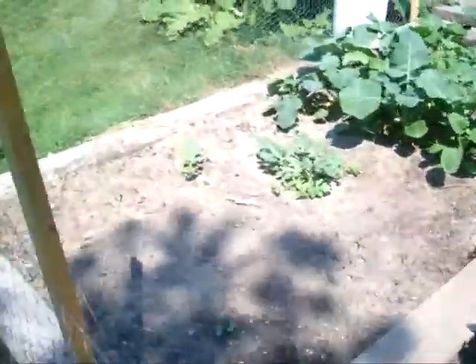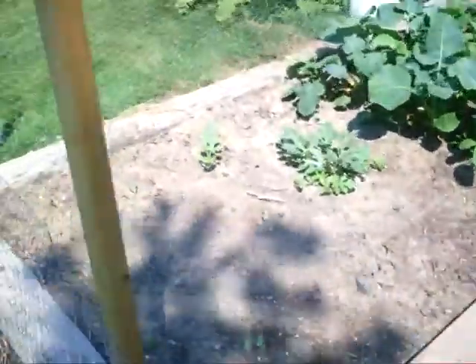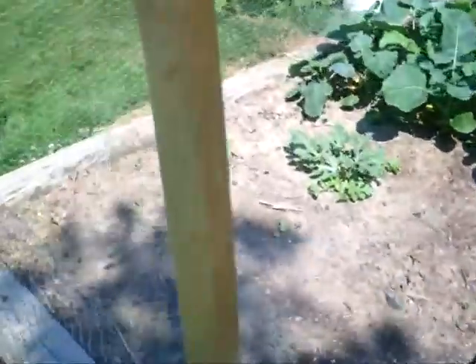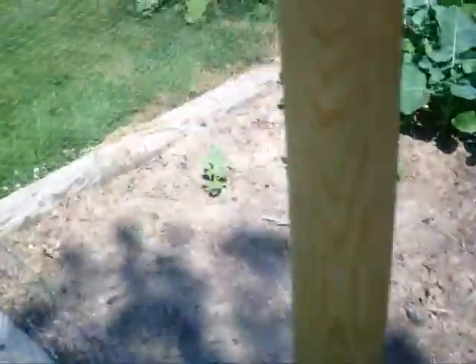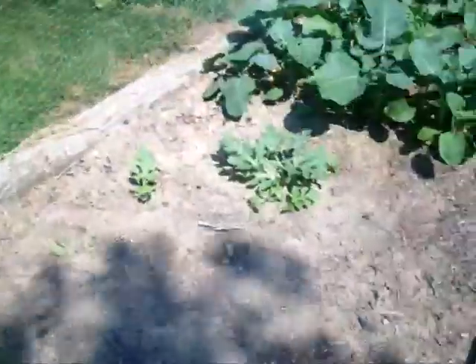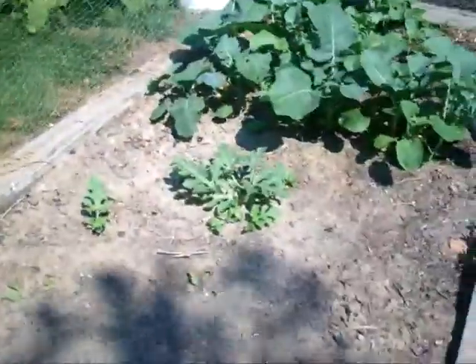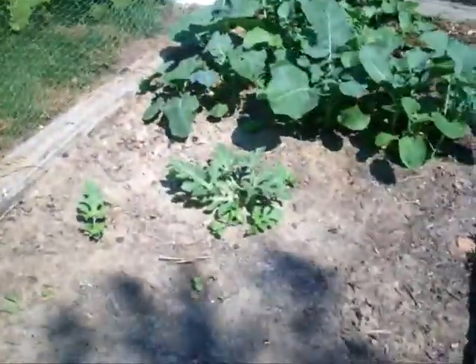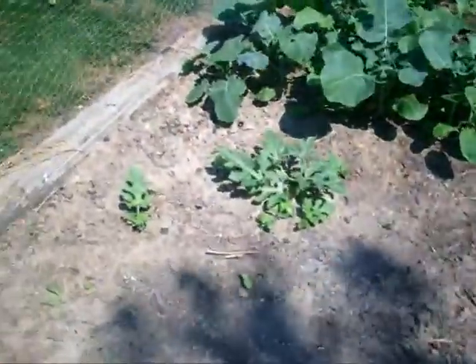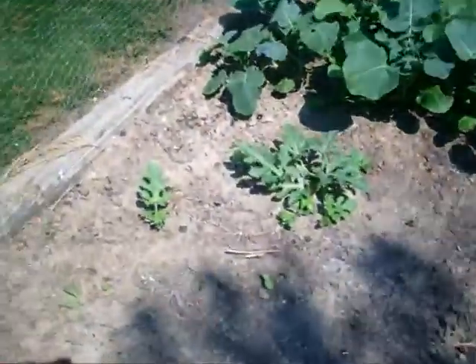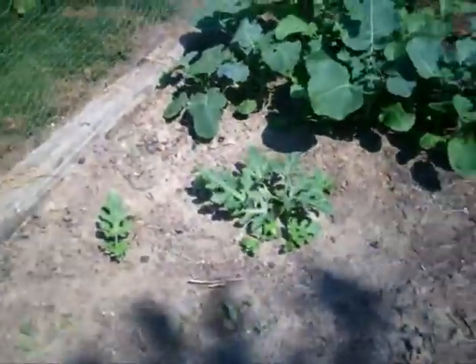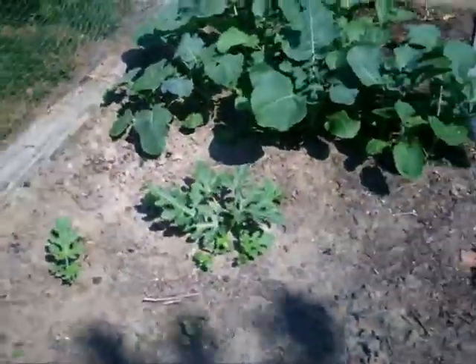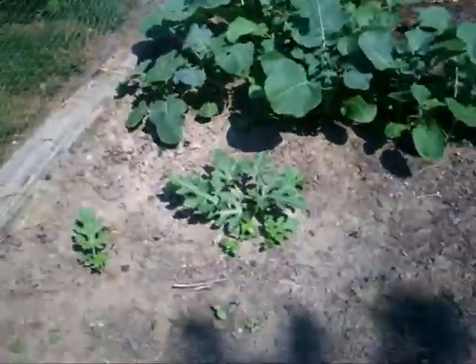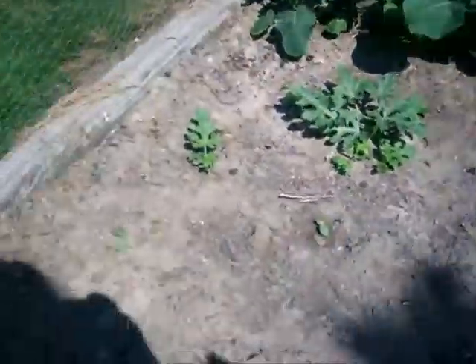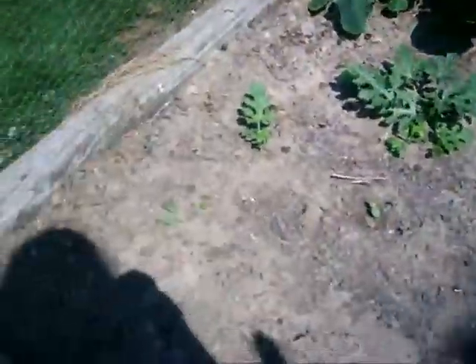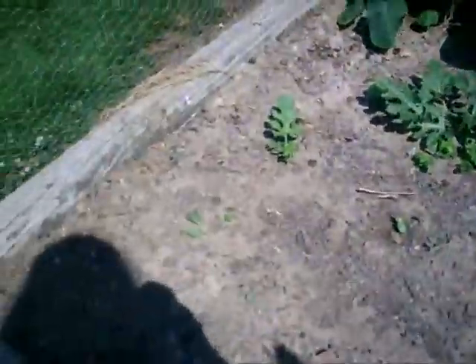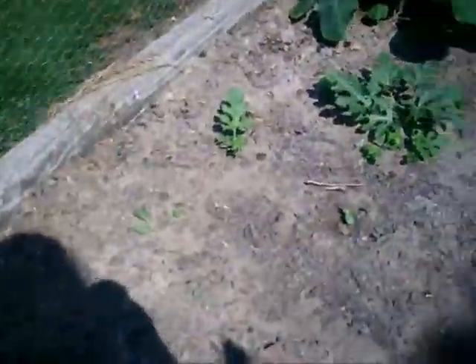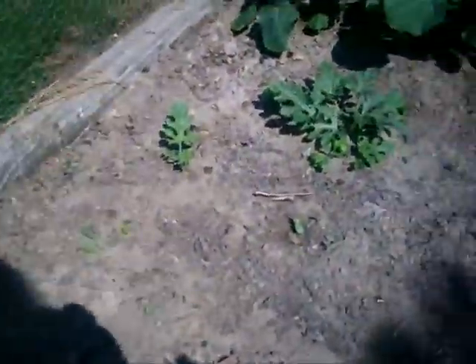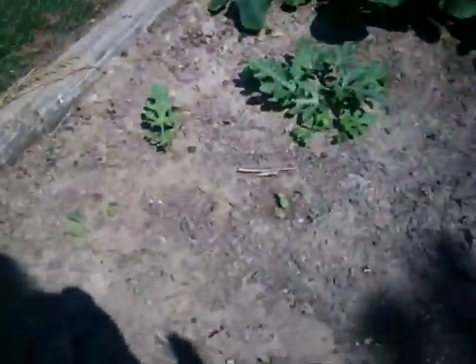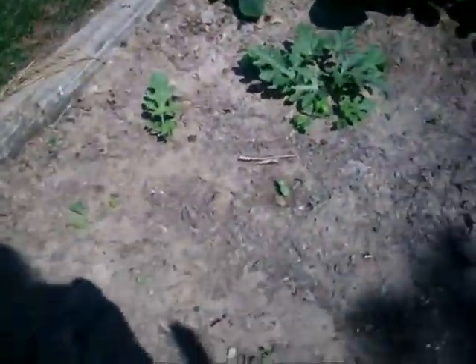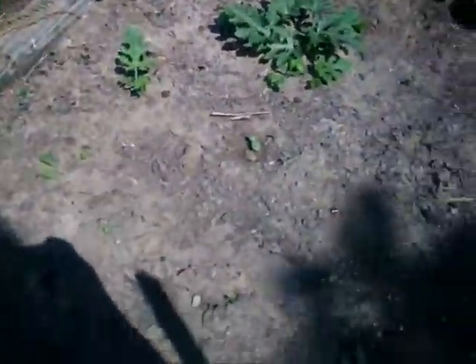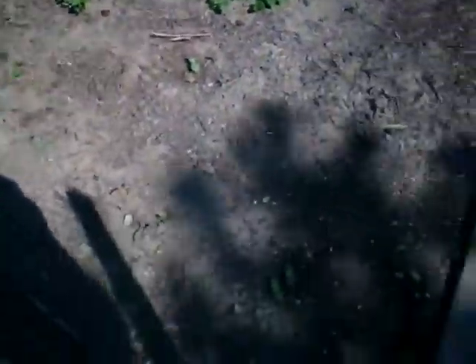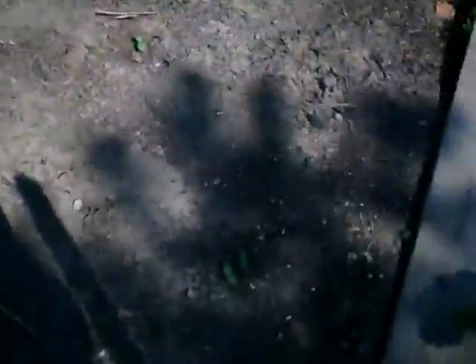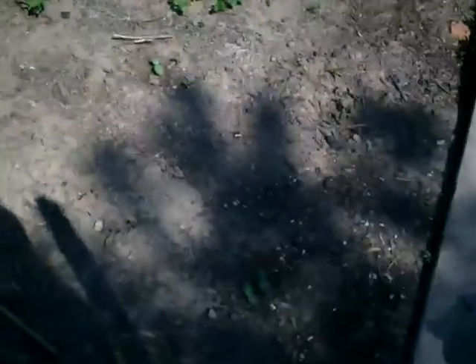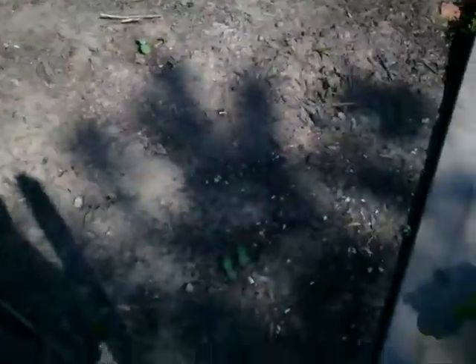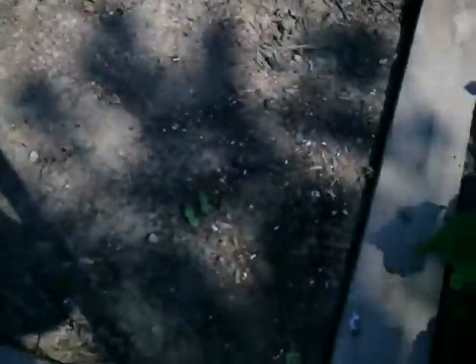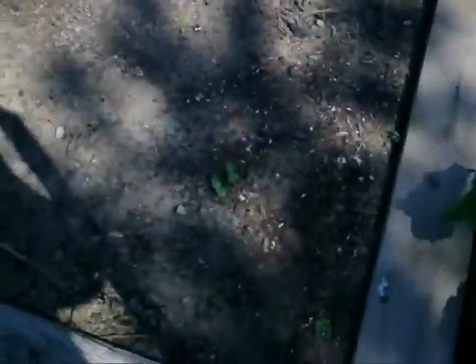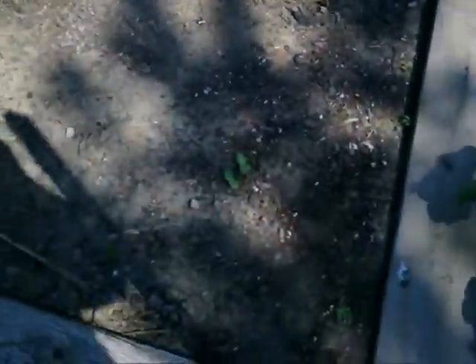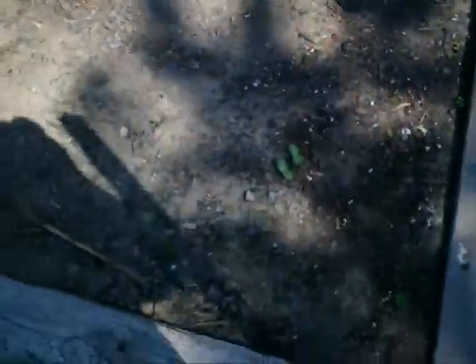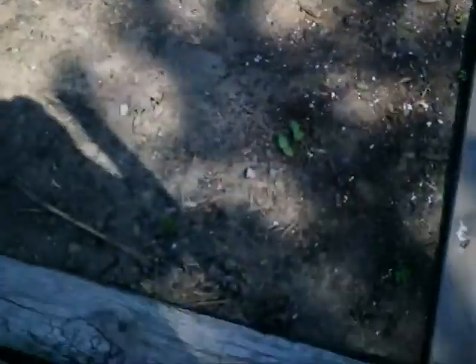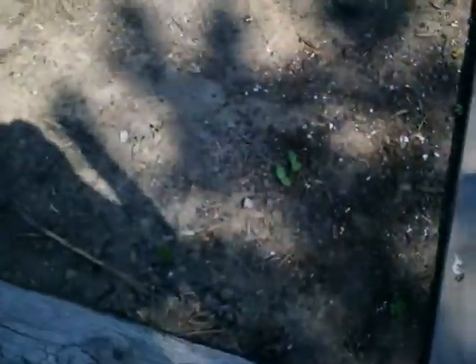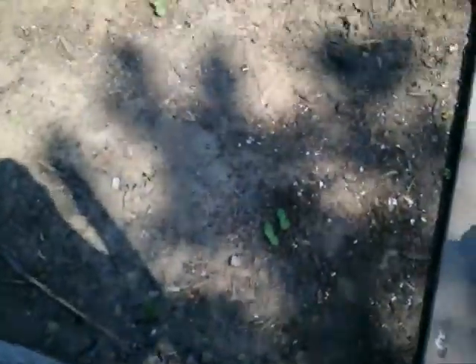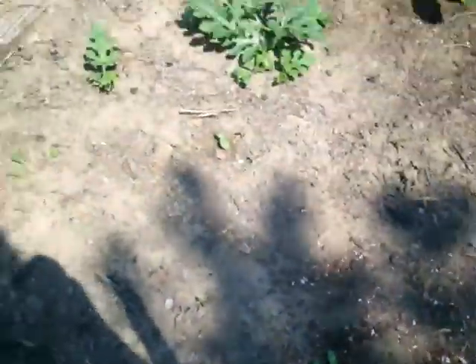My watermelon and basil, and there are a couple of new watermelon plant seedlings that have come up.